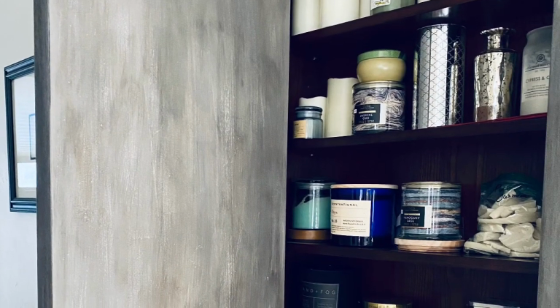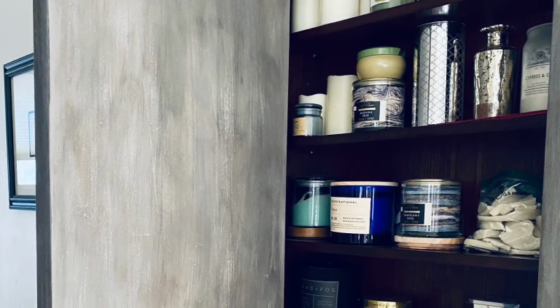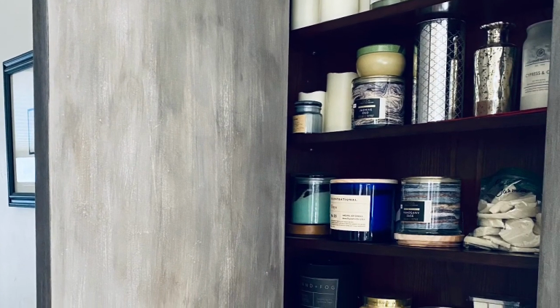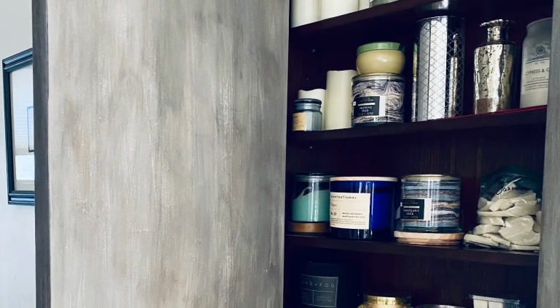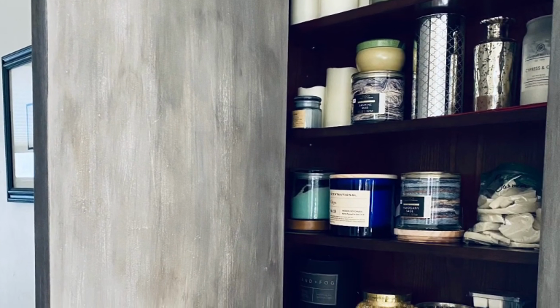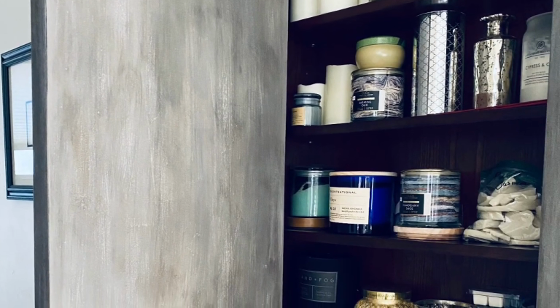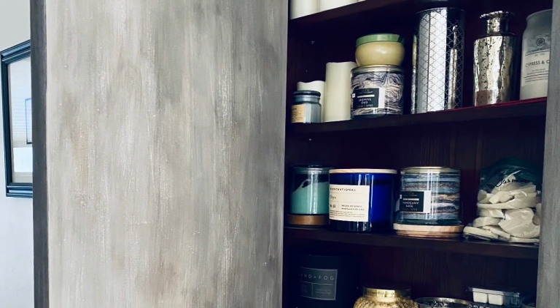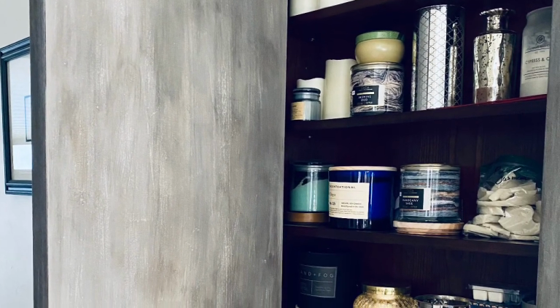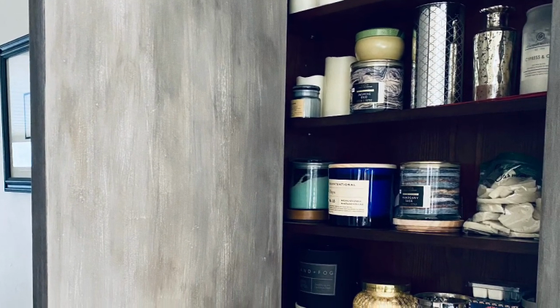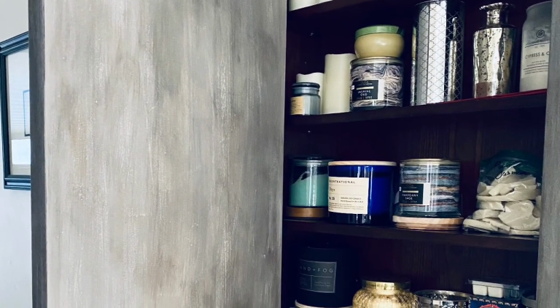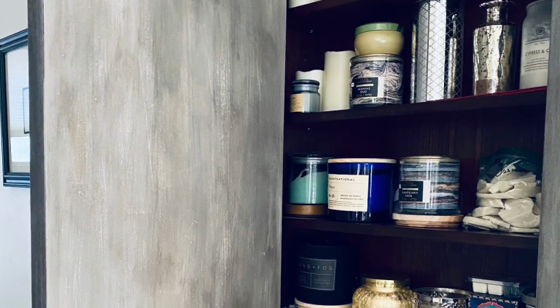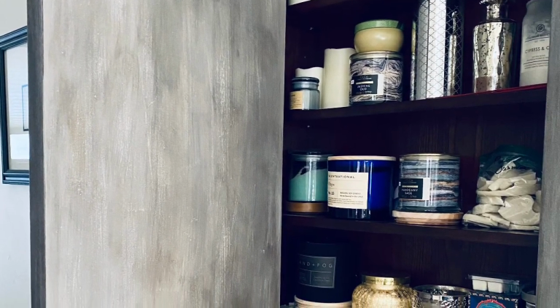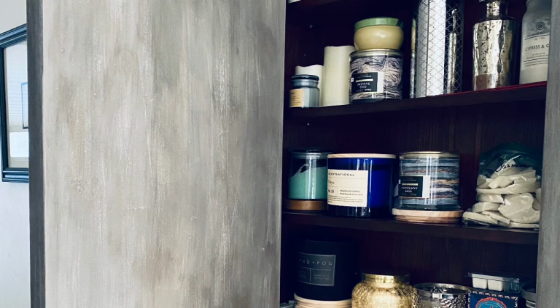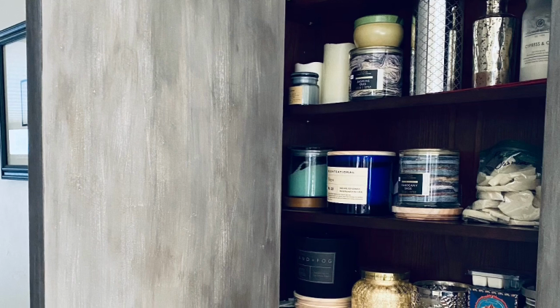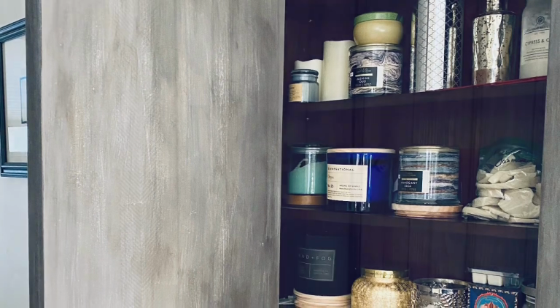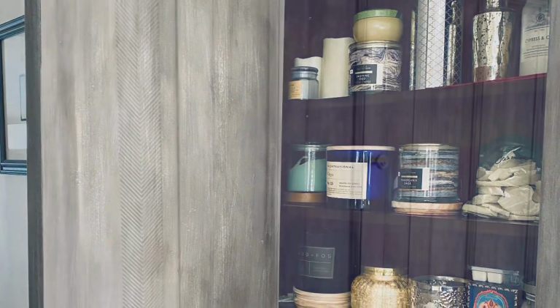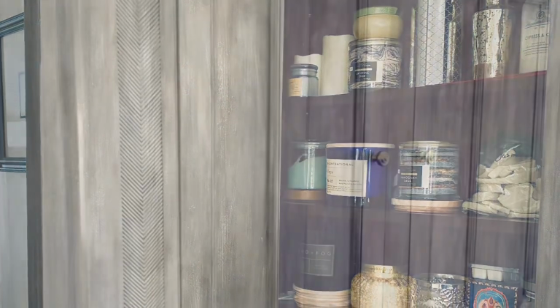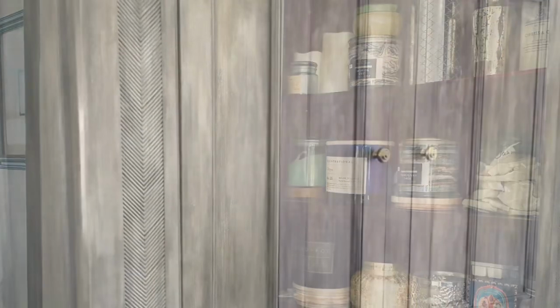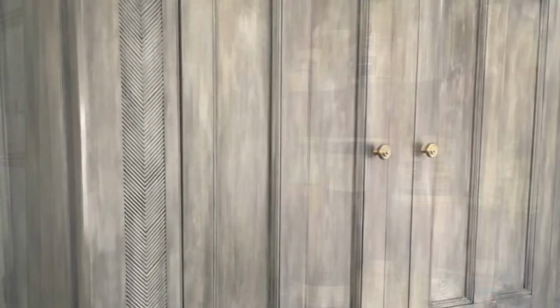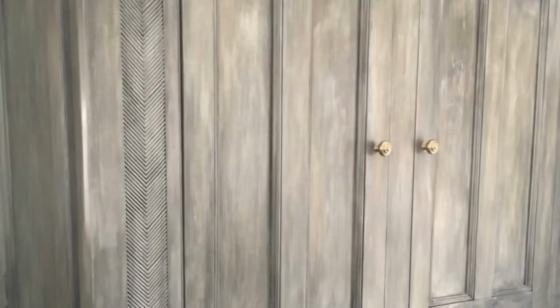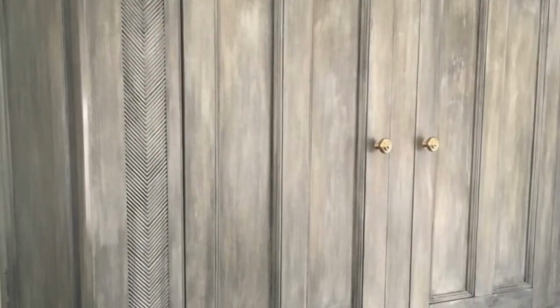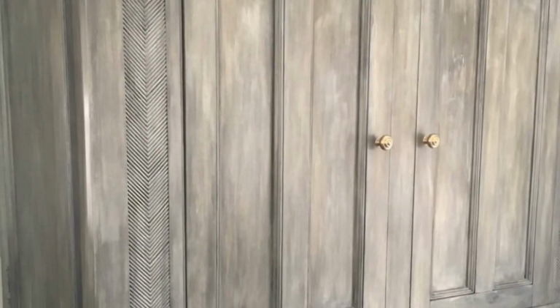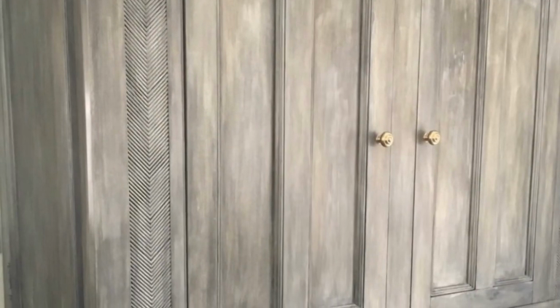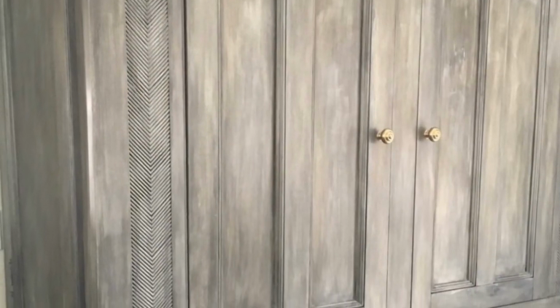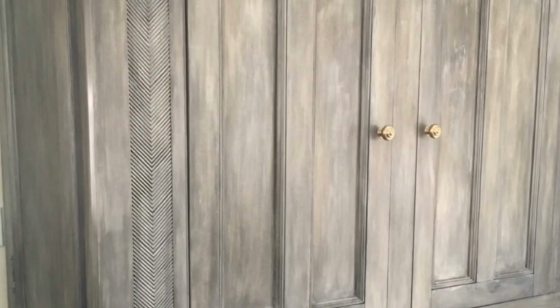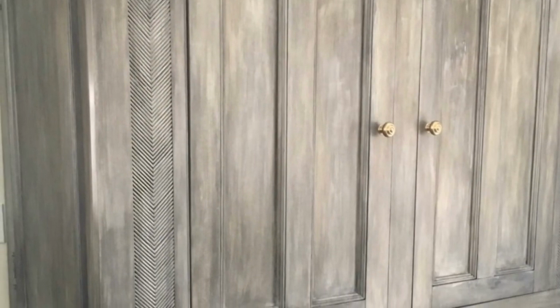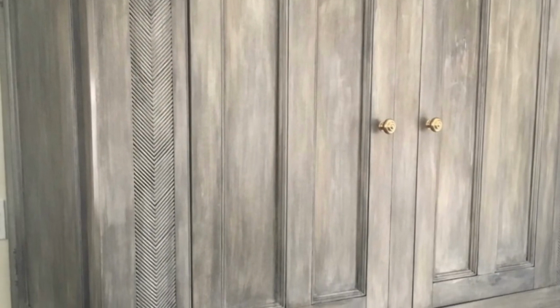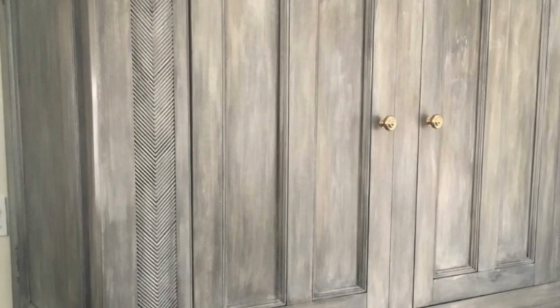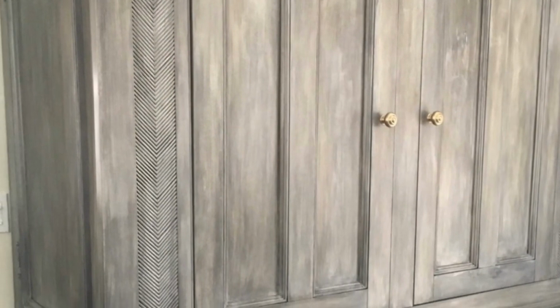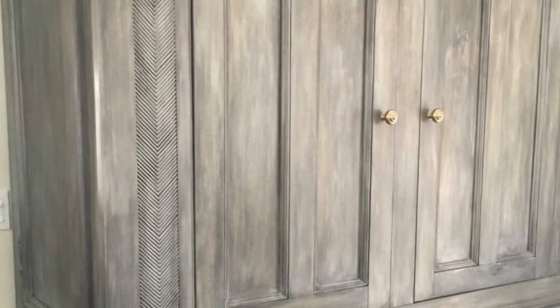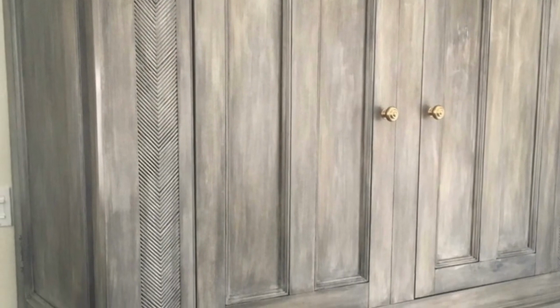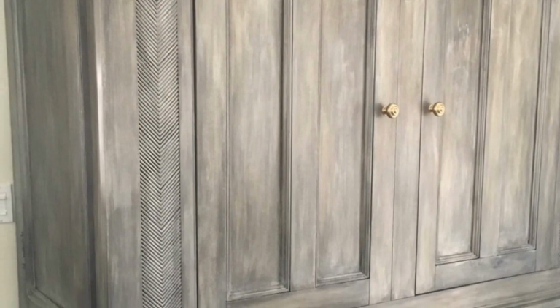This was the inside of my cabinet, and you can see the outside of the armoire and how it all turned out.